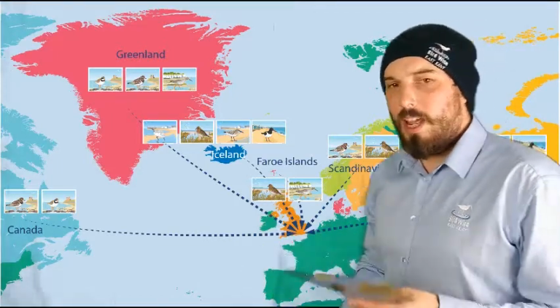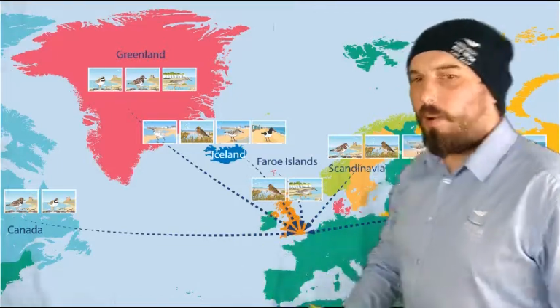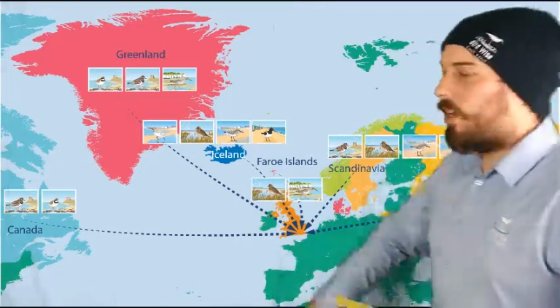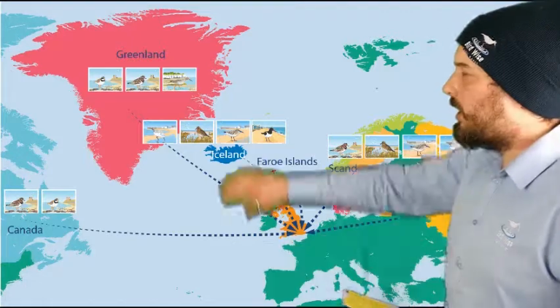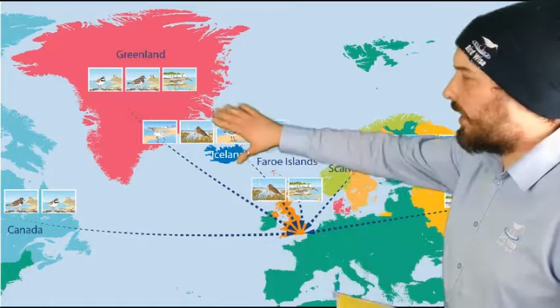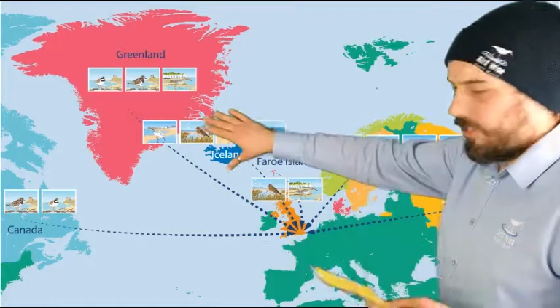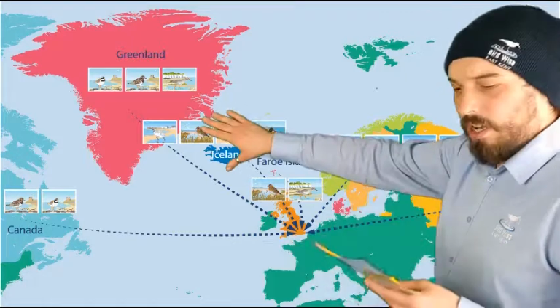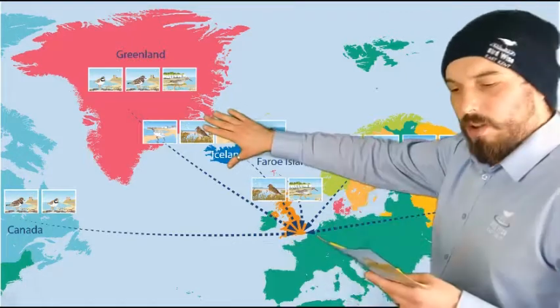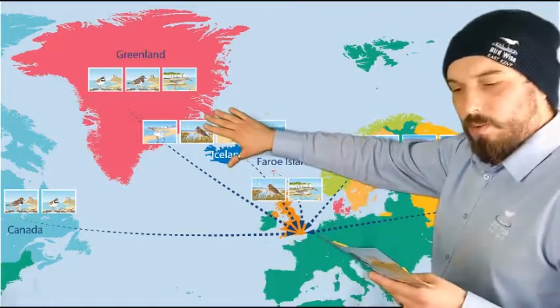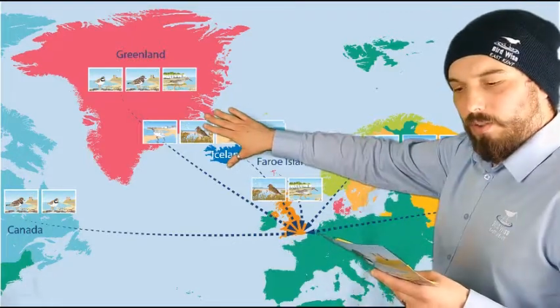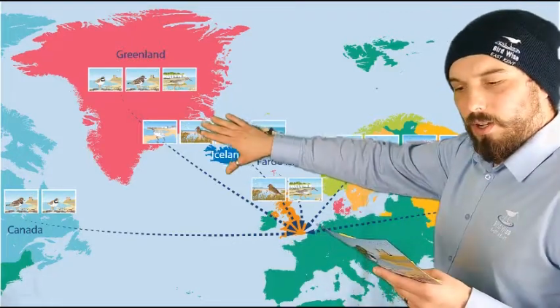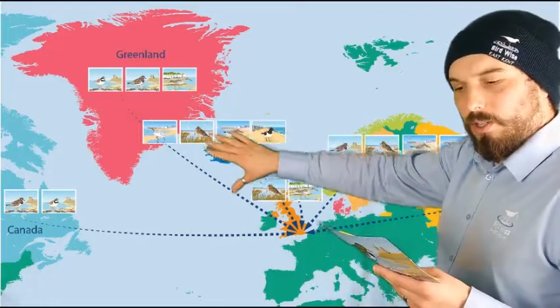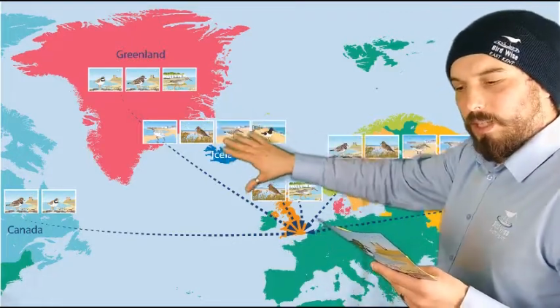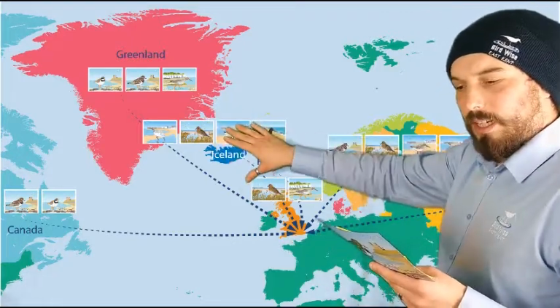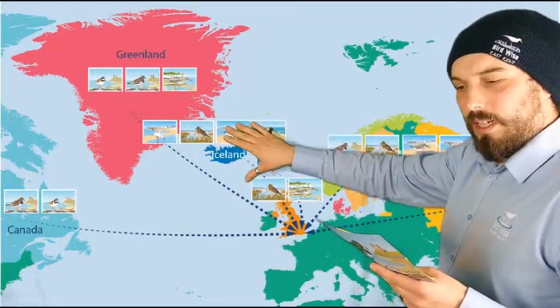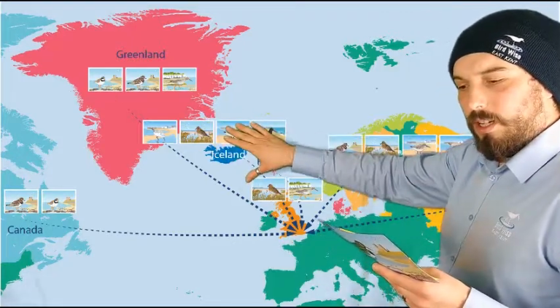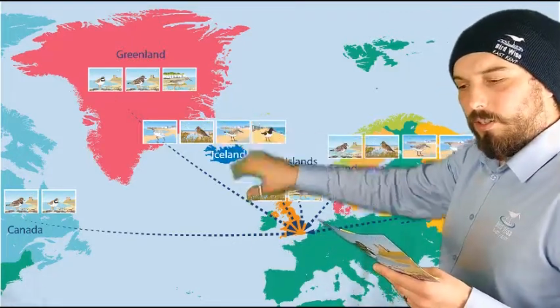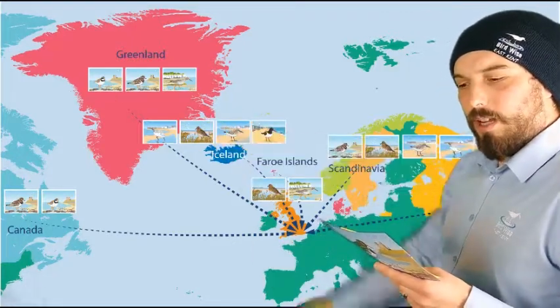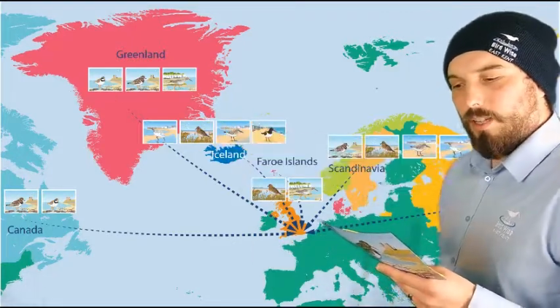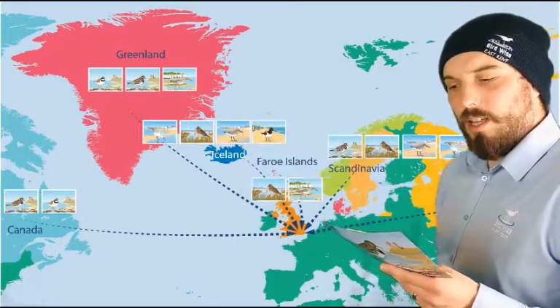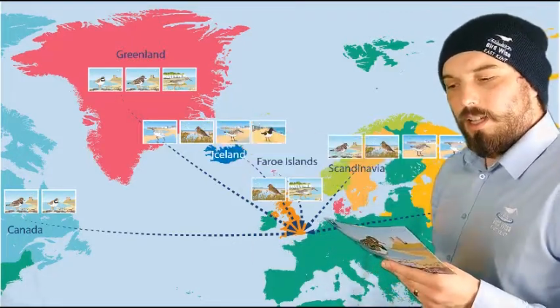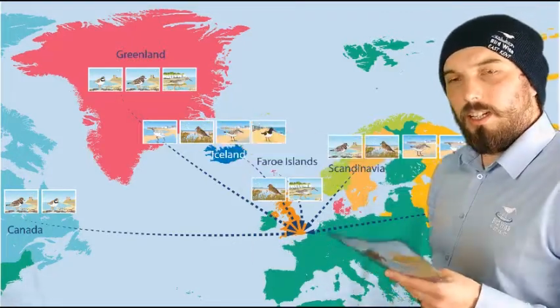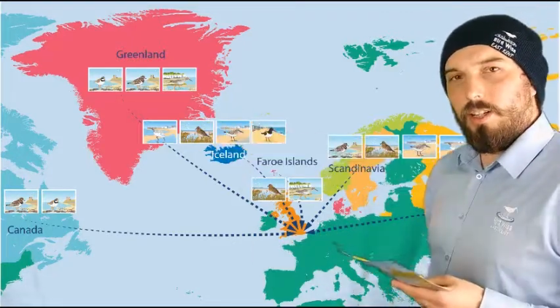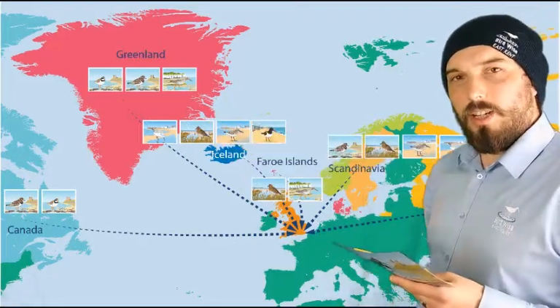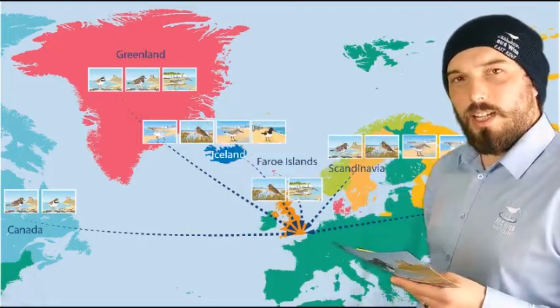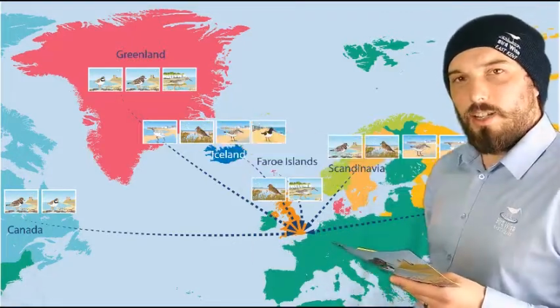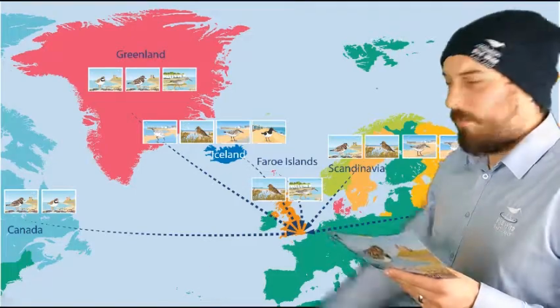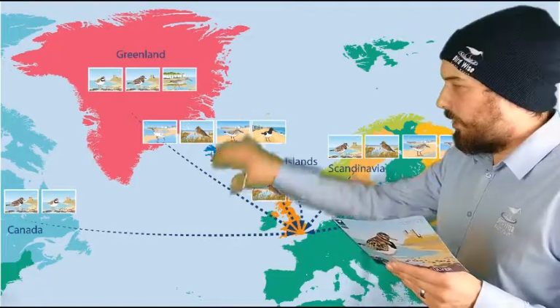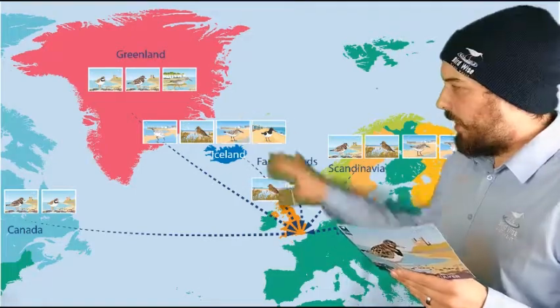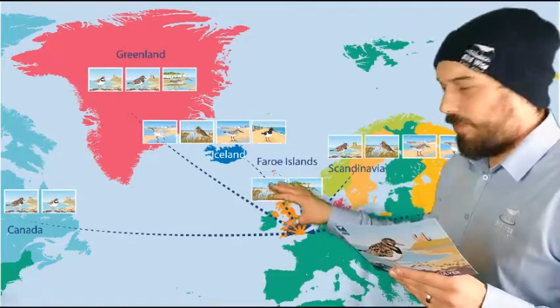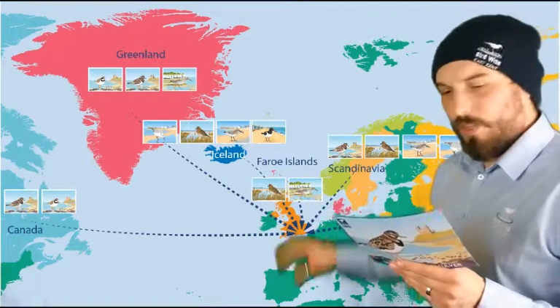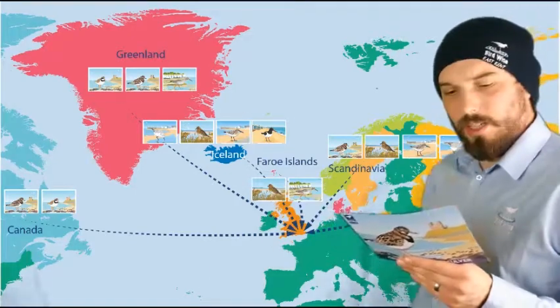If we look at Iceland, we've got some sanderling, golden plover, dunlin and oystercatcher that migrate here each winter.